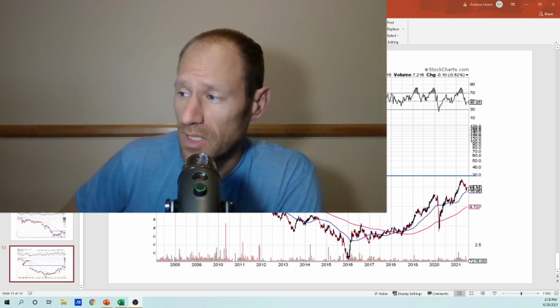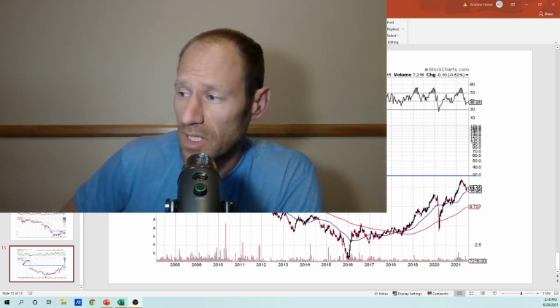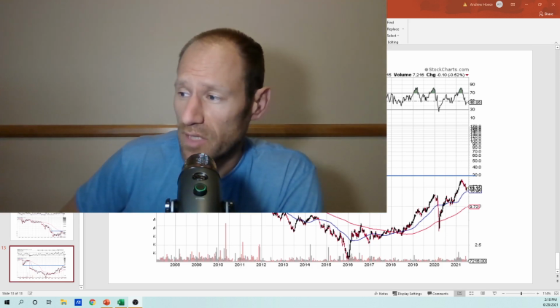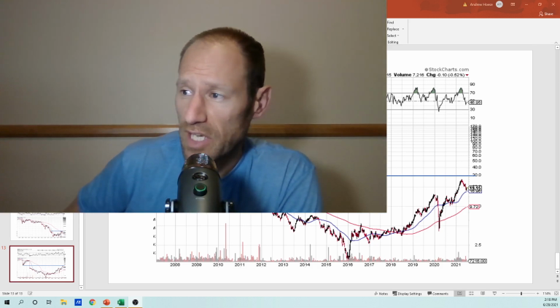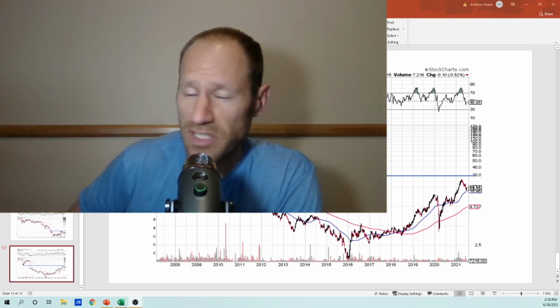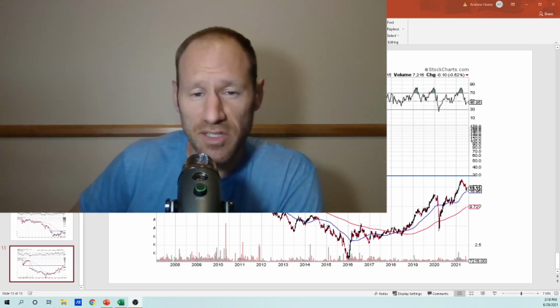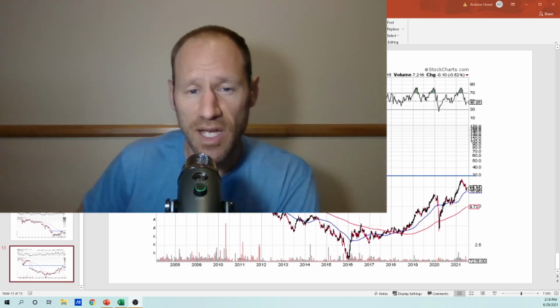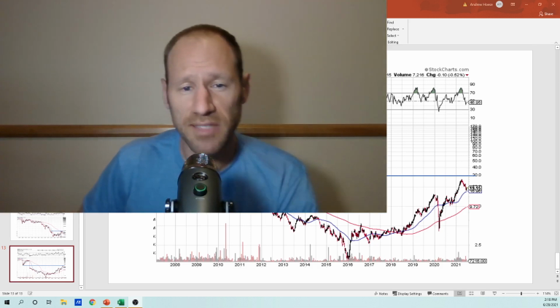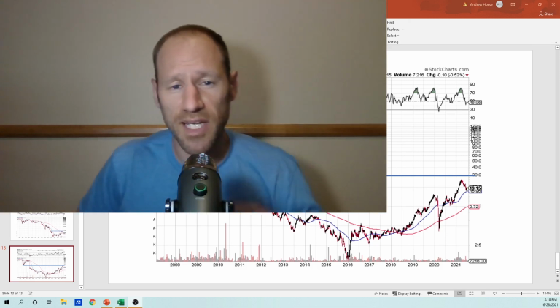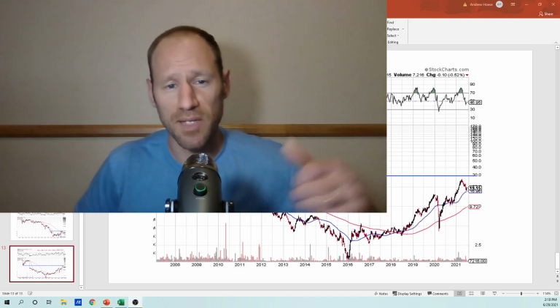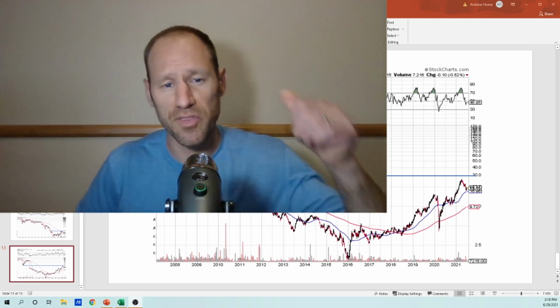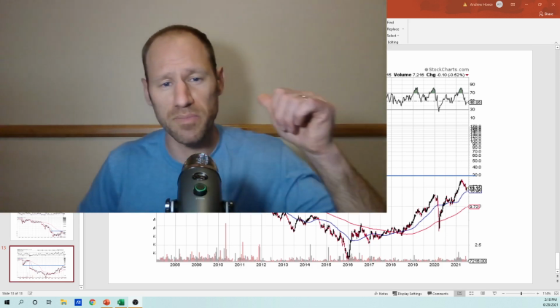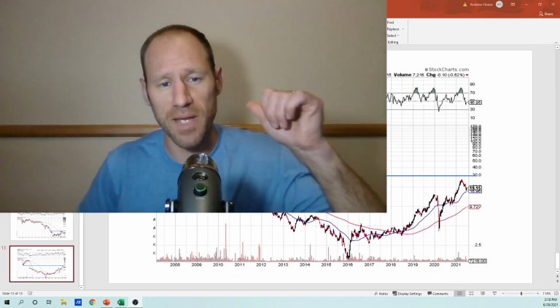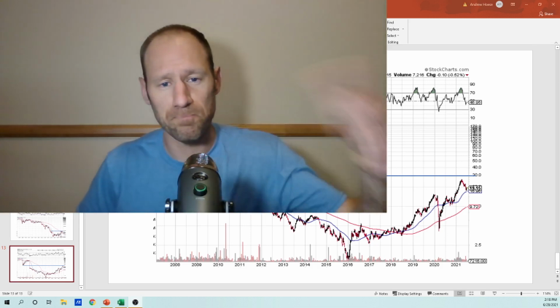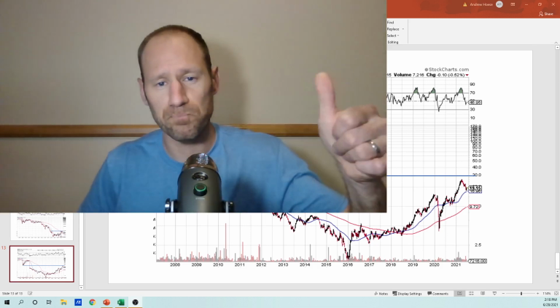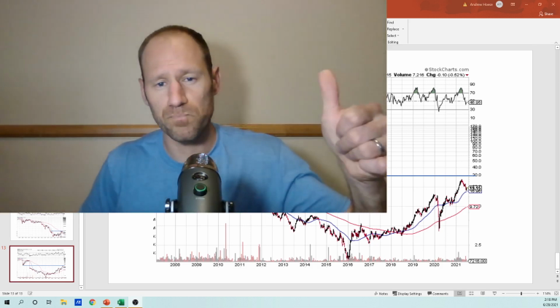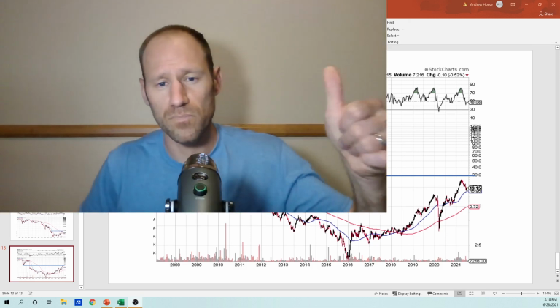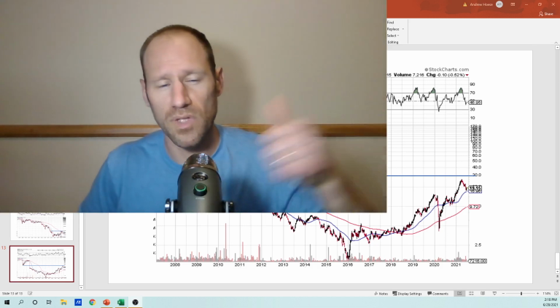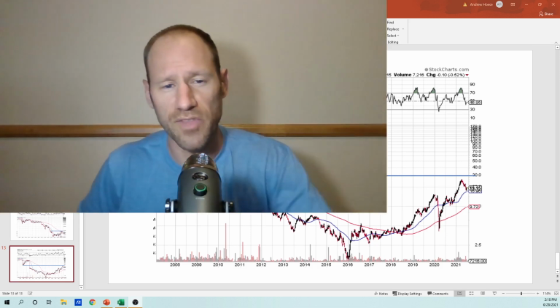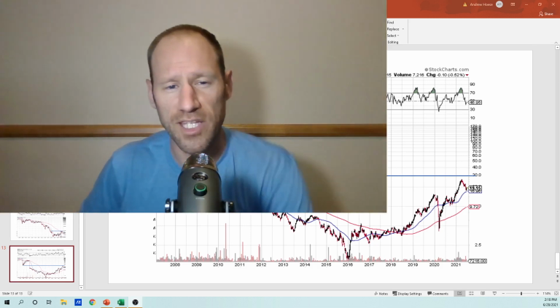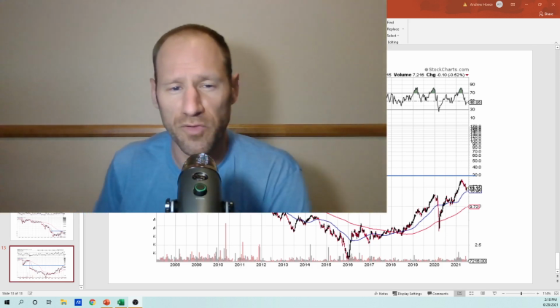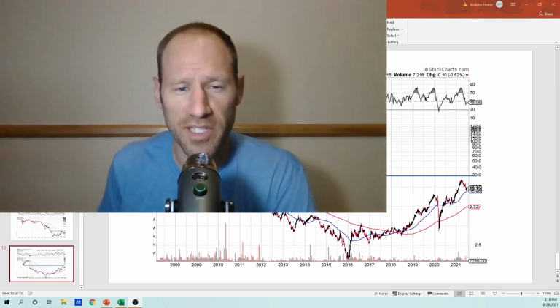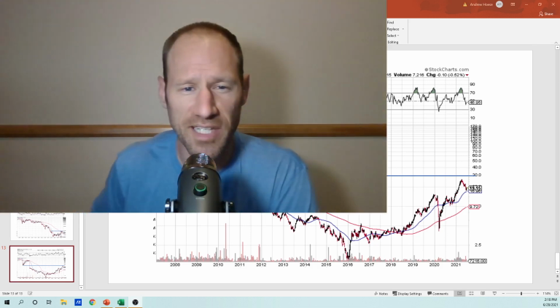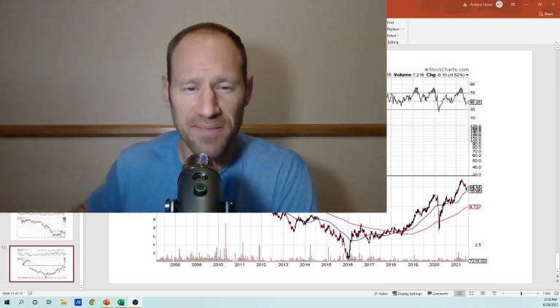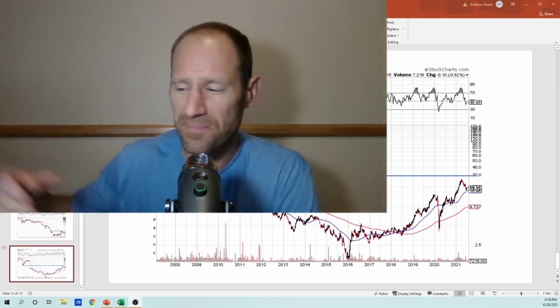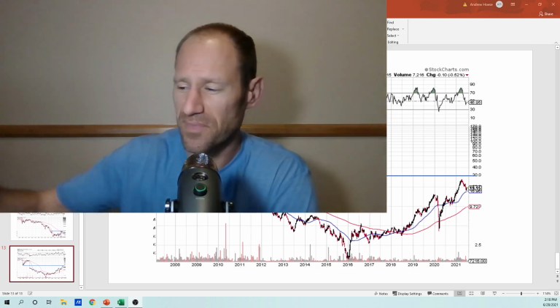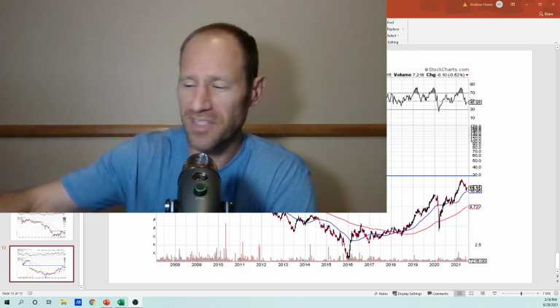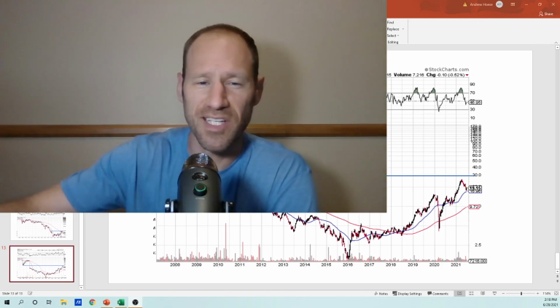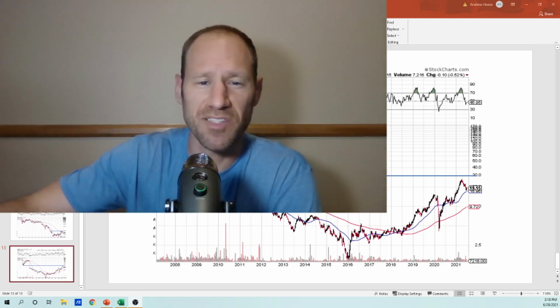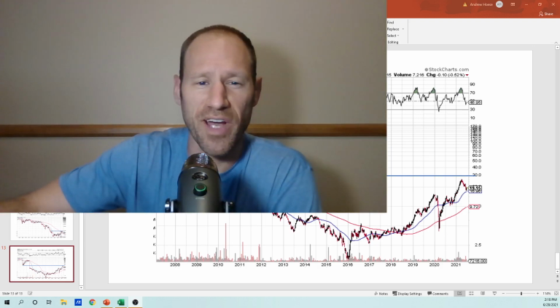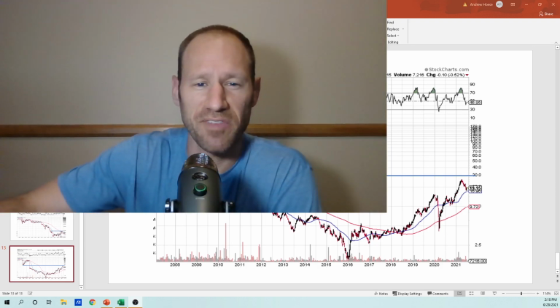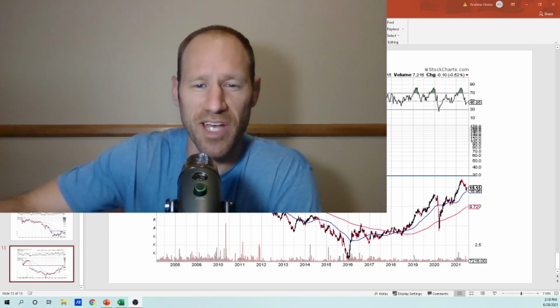If you guys like this content, give me a thumbs up. Thank you for listening. This is Finding Value Finance.